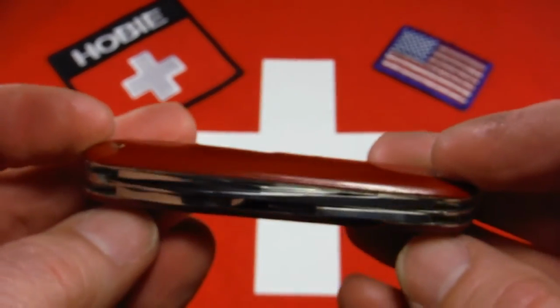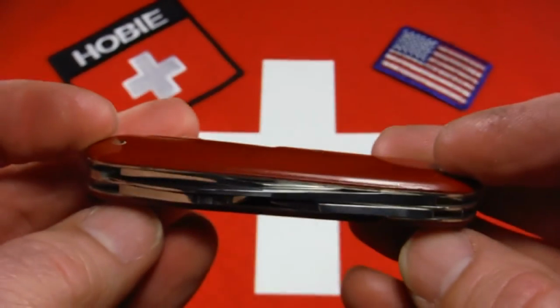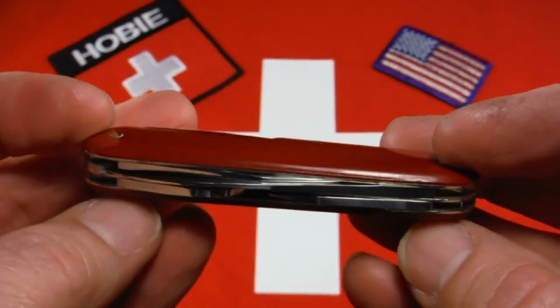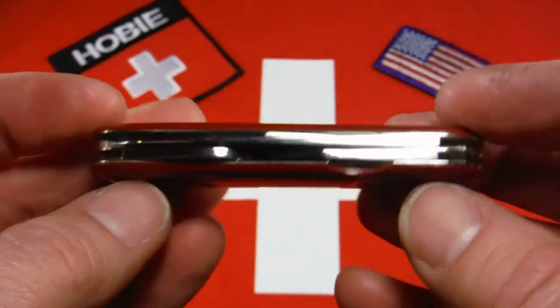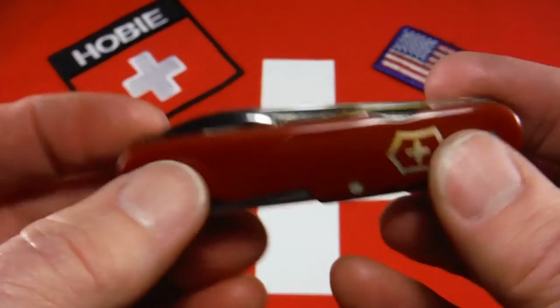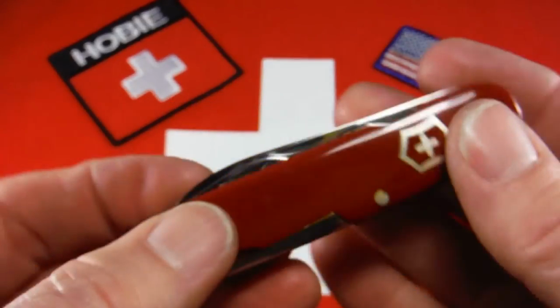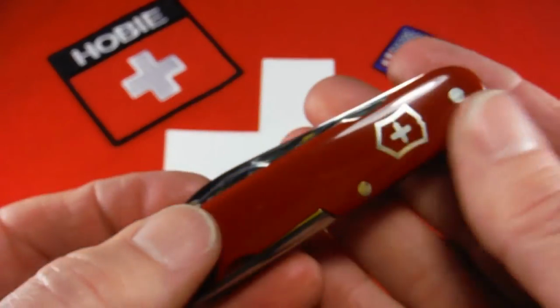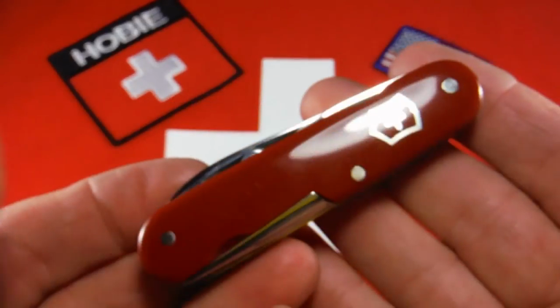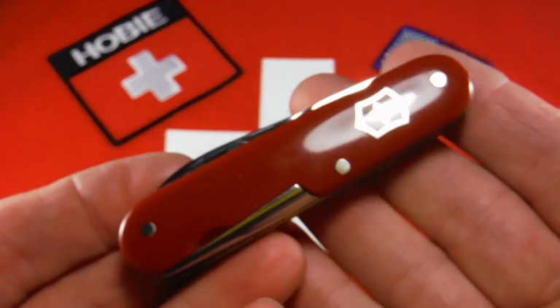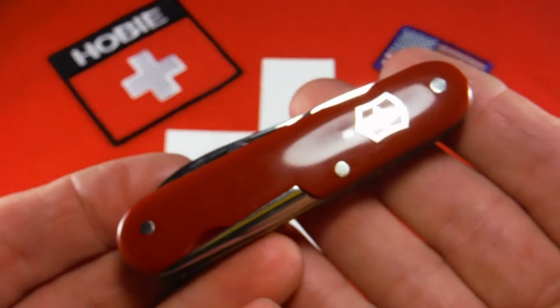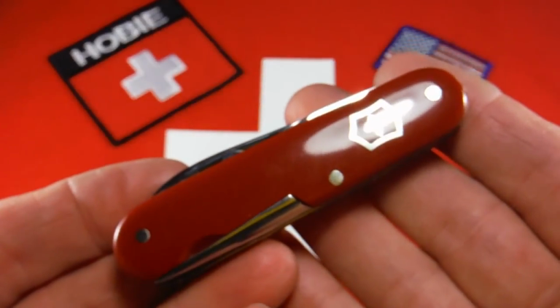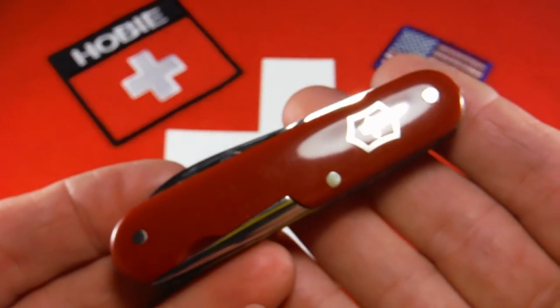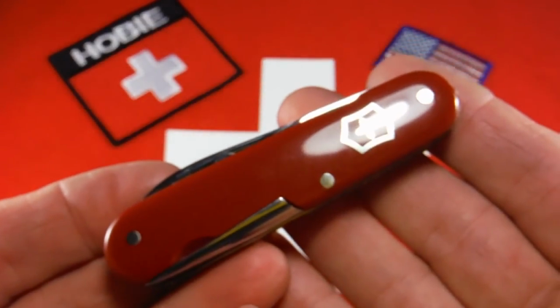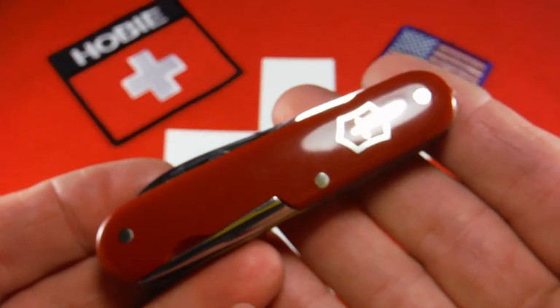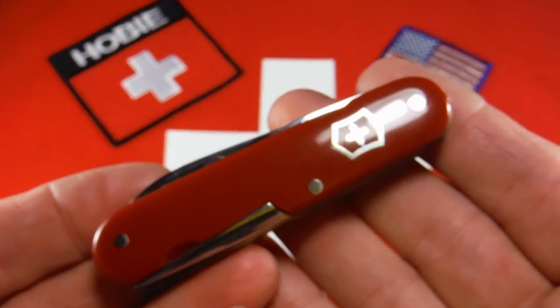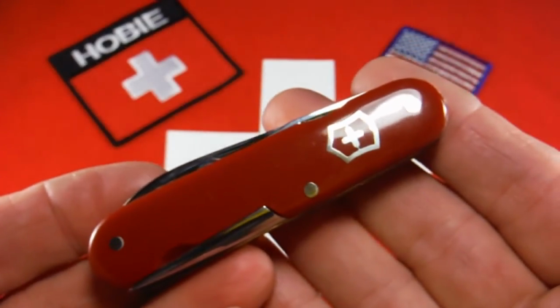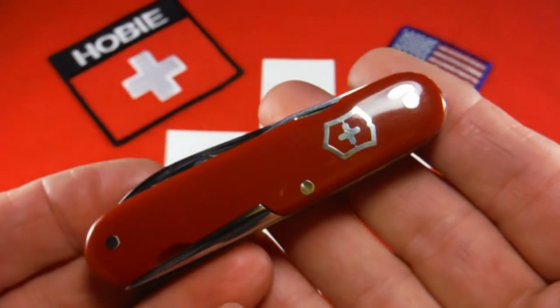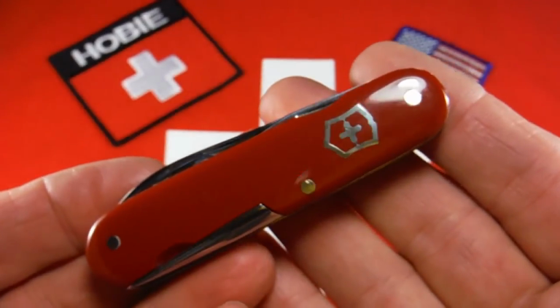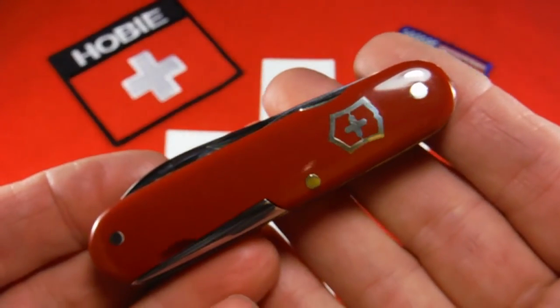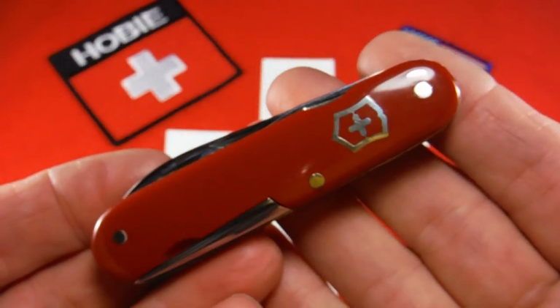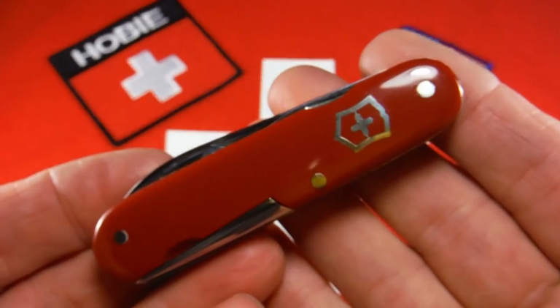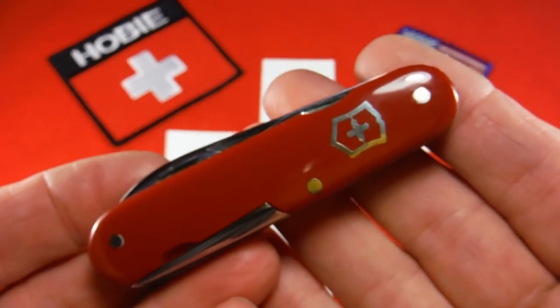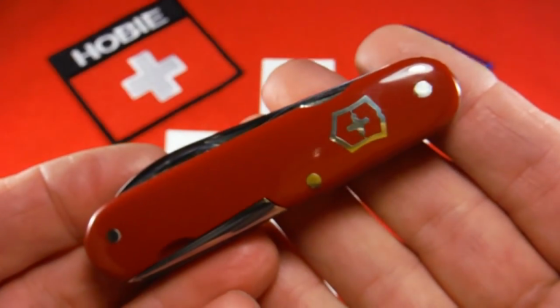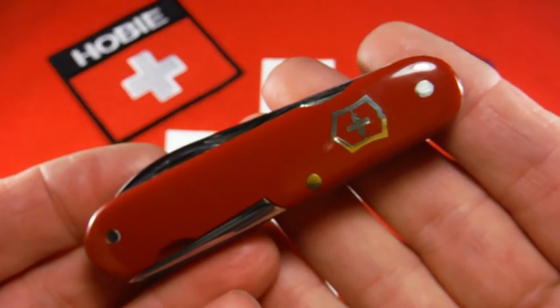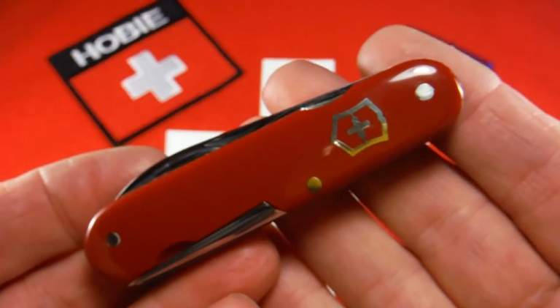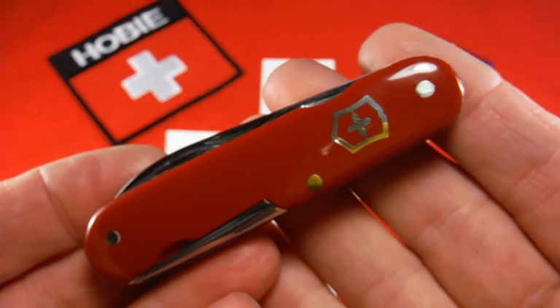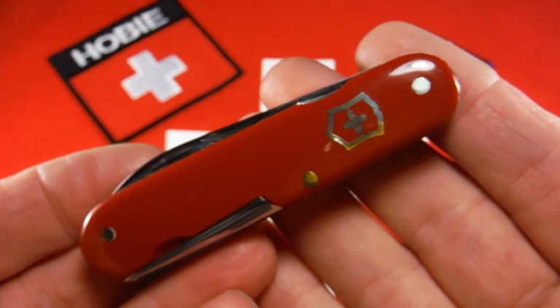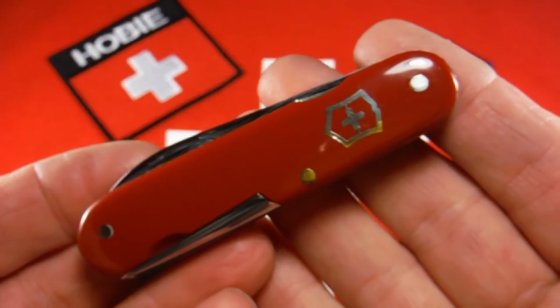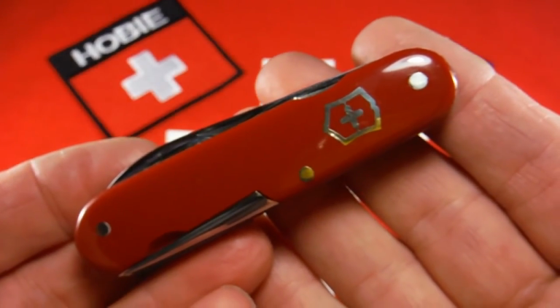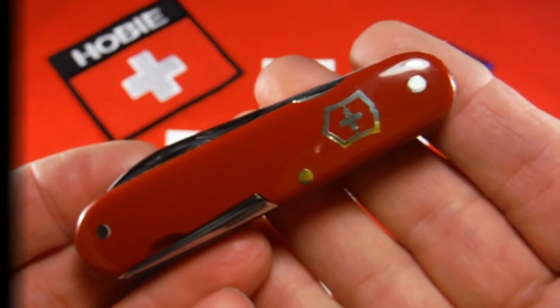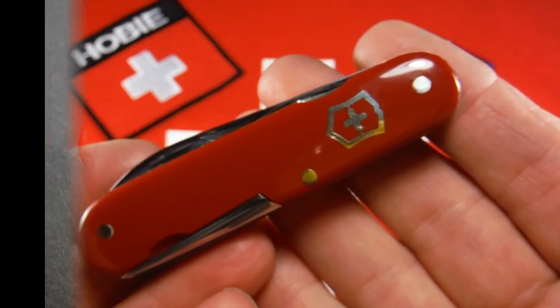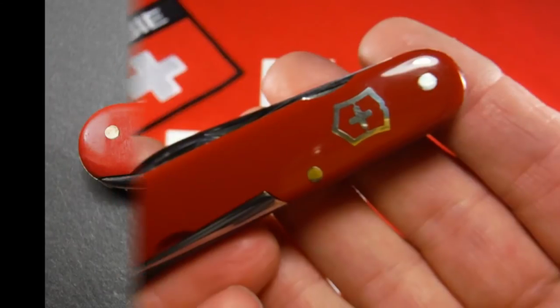So yeah, there you have it — my new retro vintage Tinker. Thanks for watching.